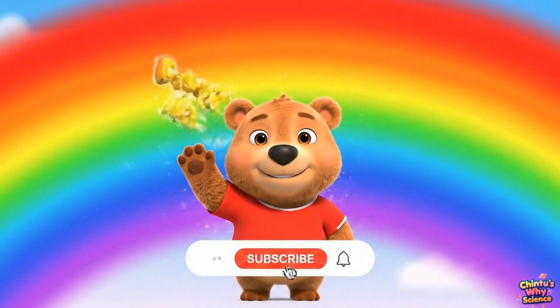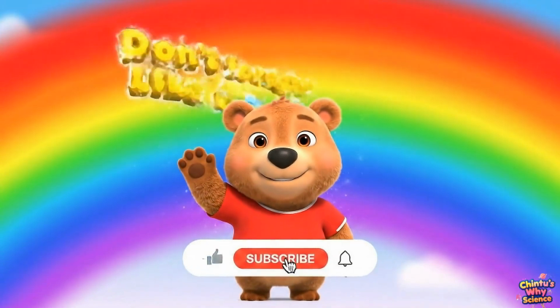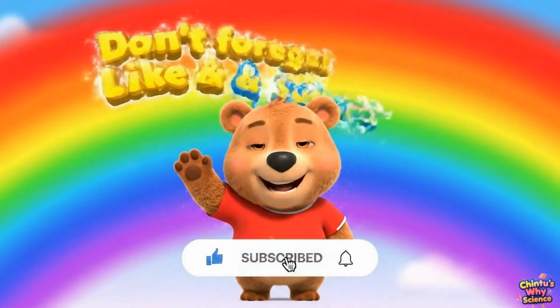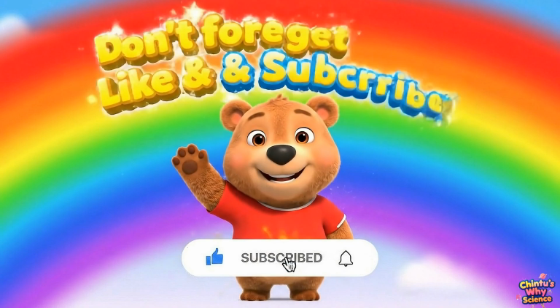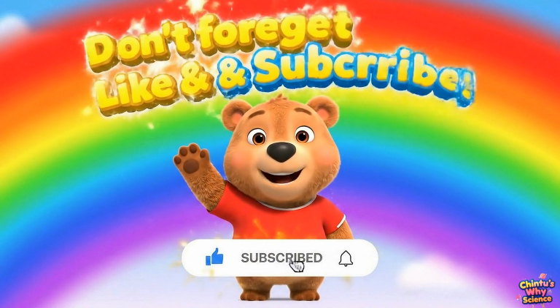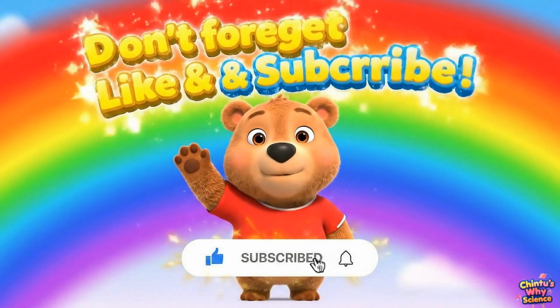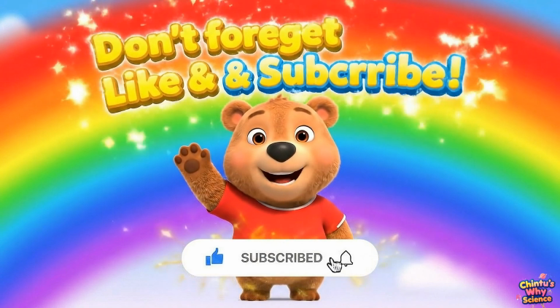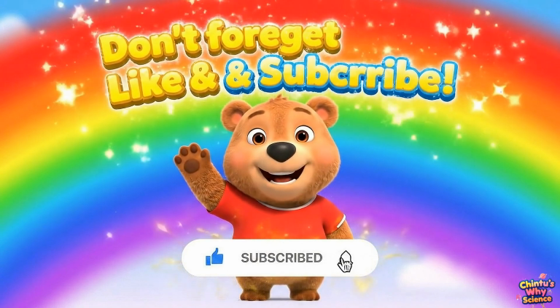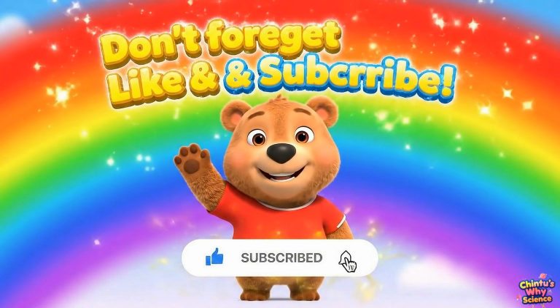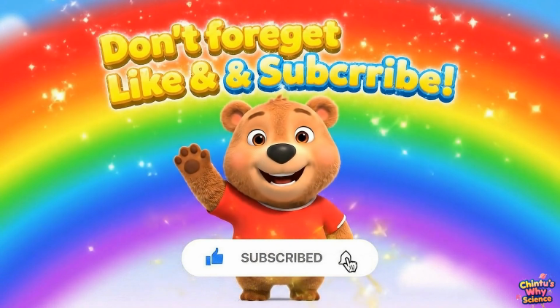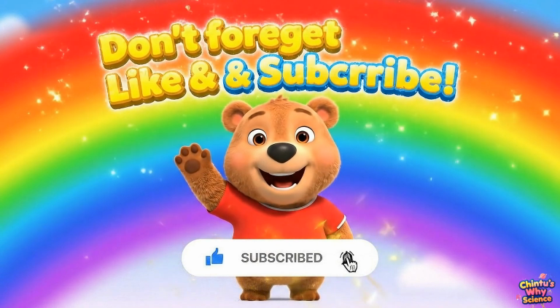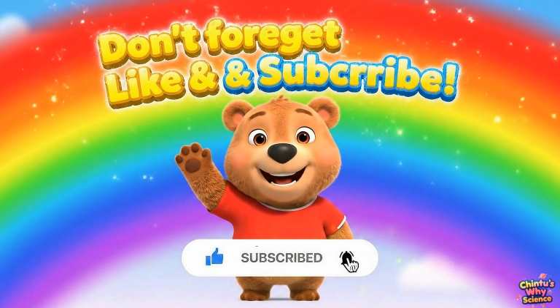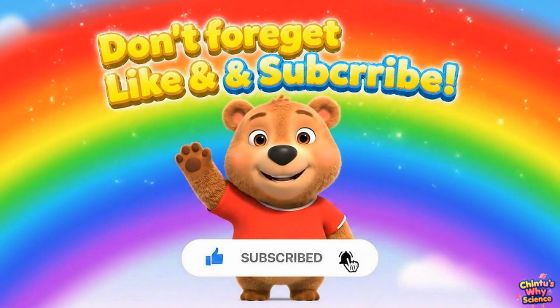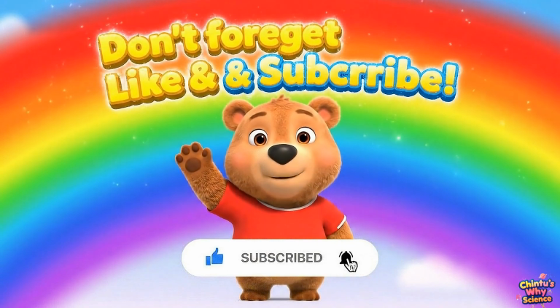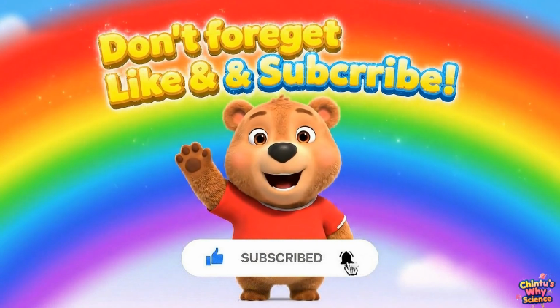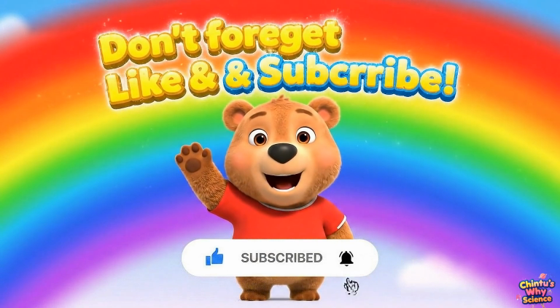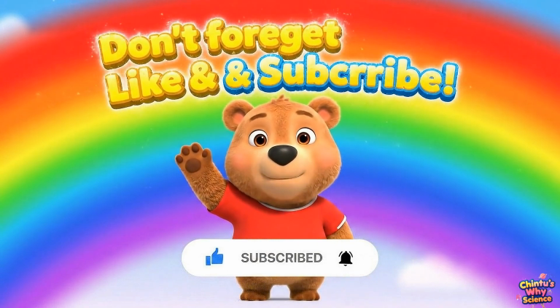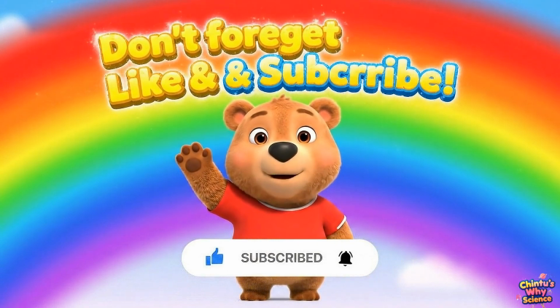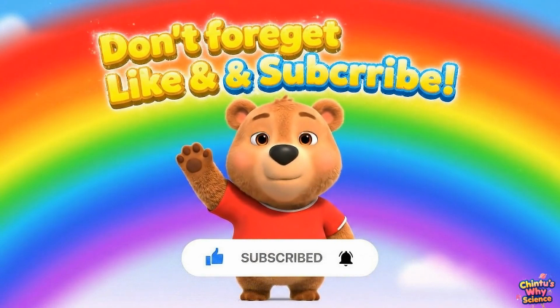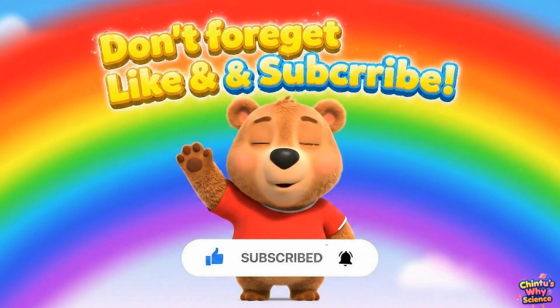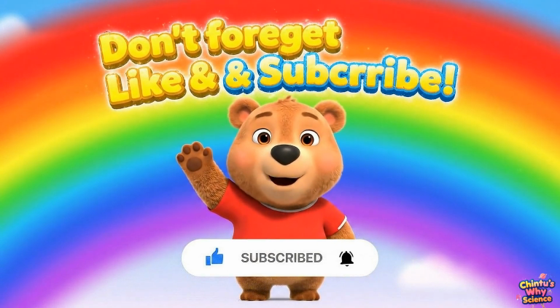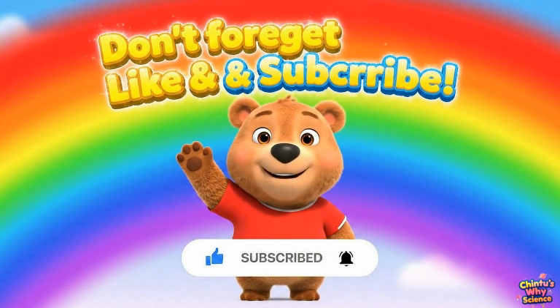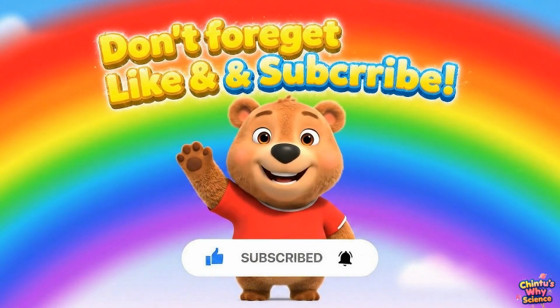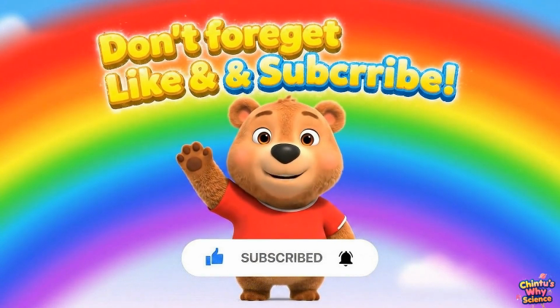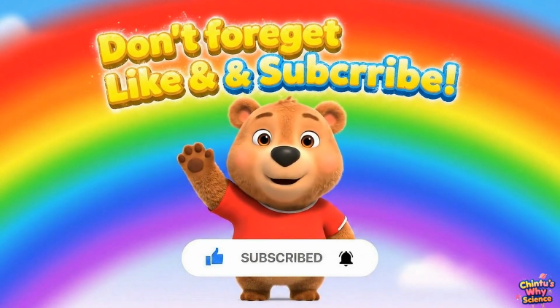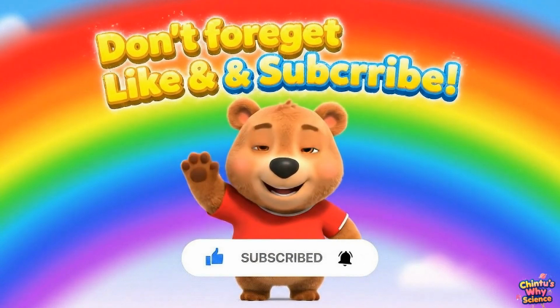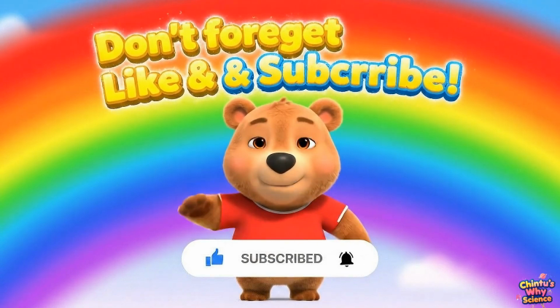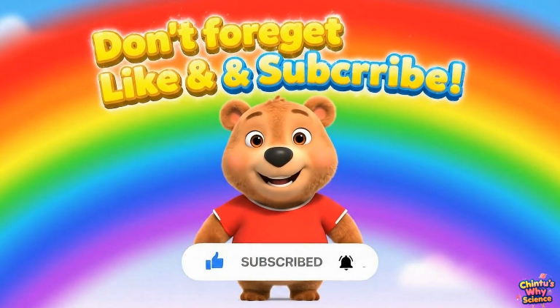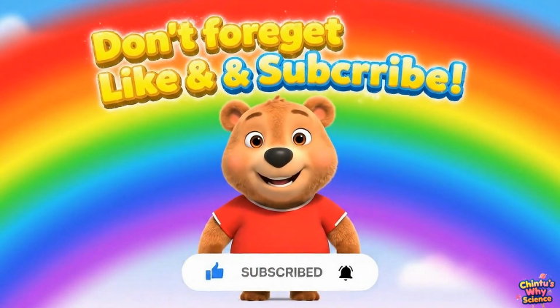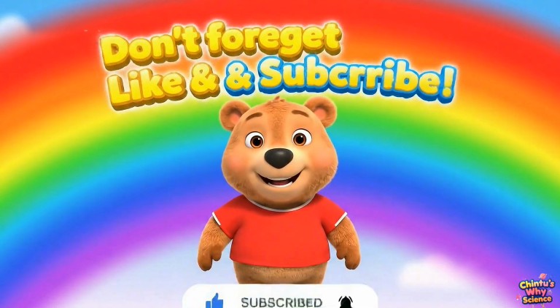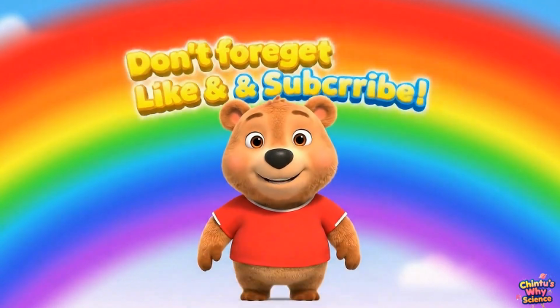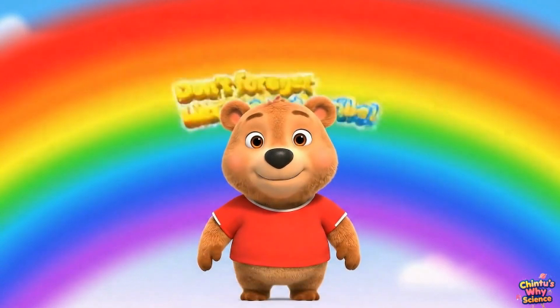And don't forget to like and subscribe for more fun stories with Chintu!